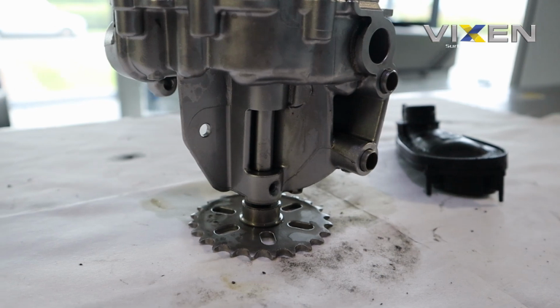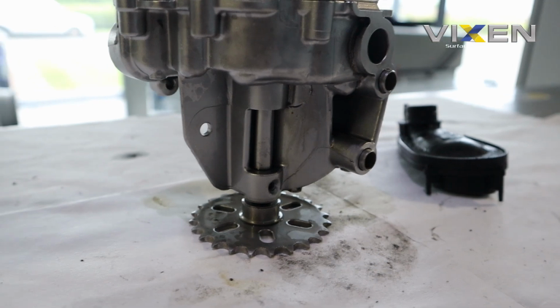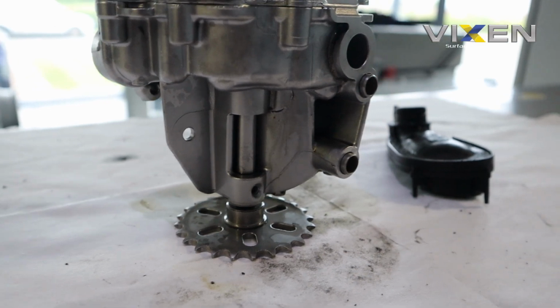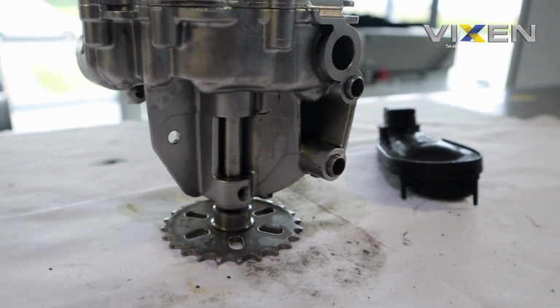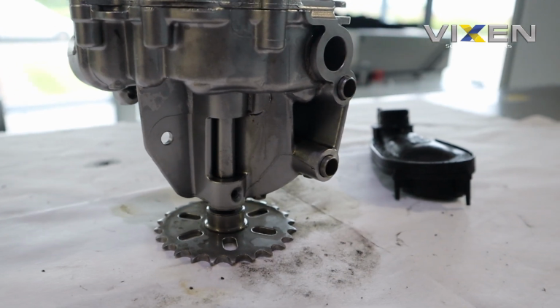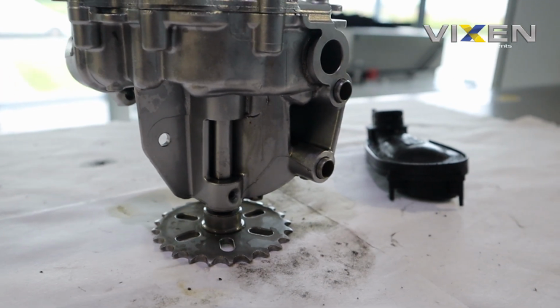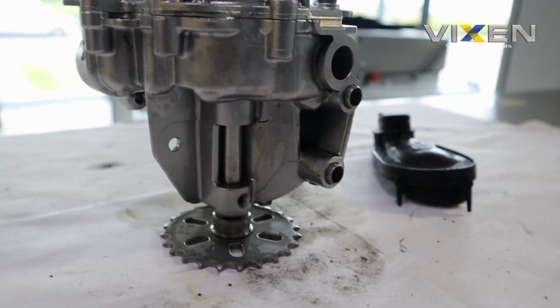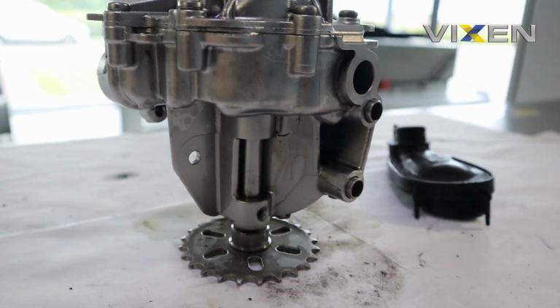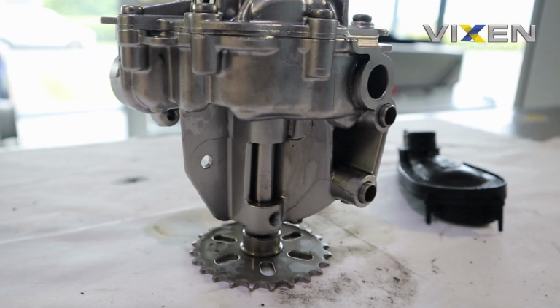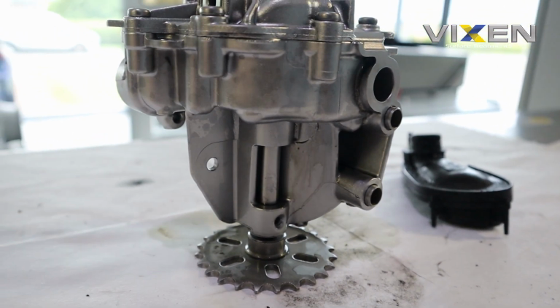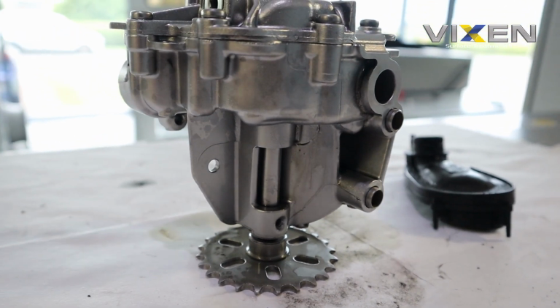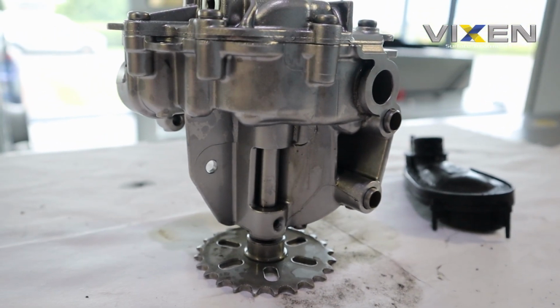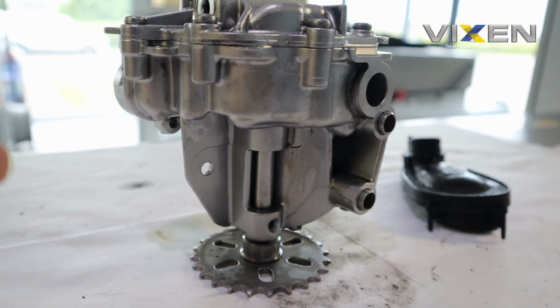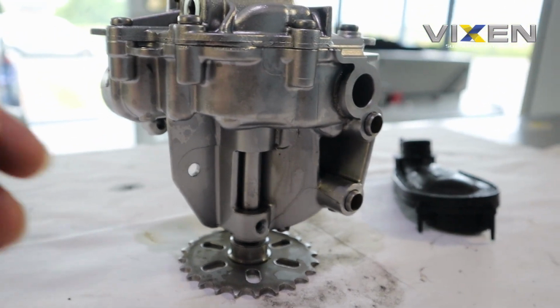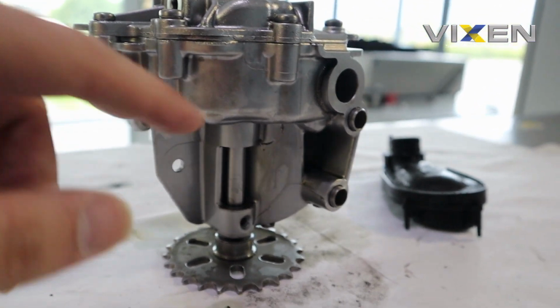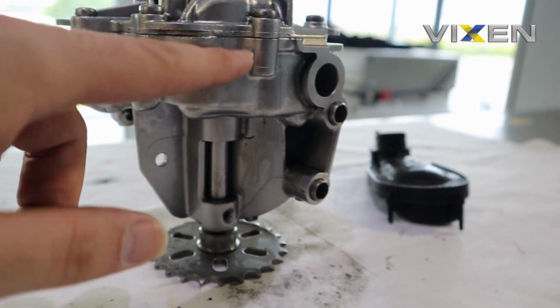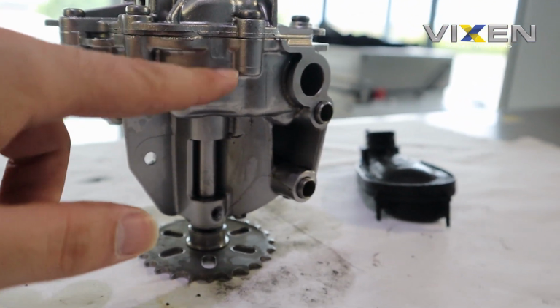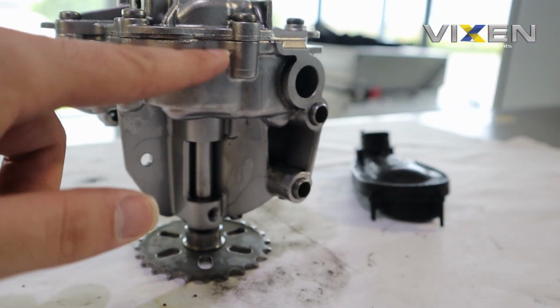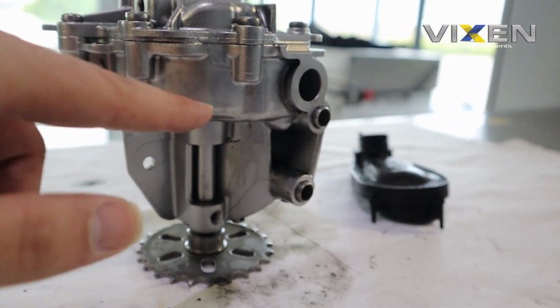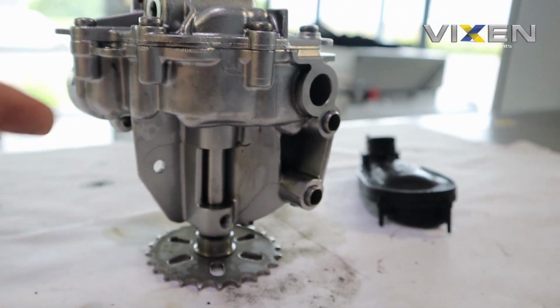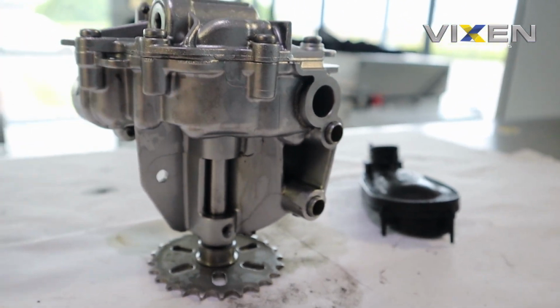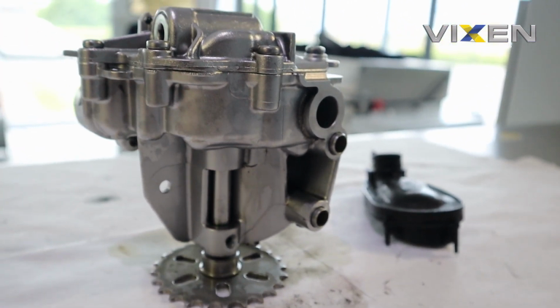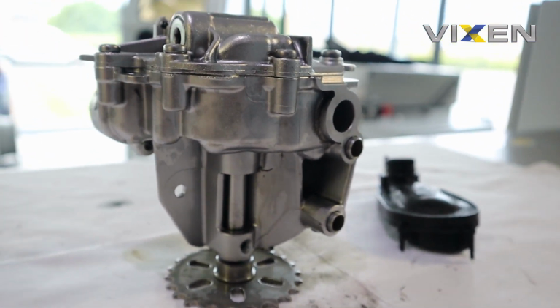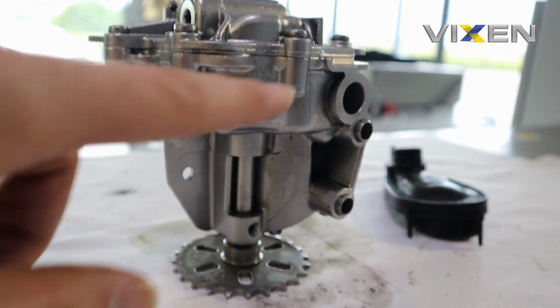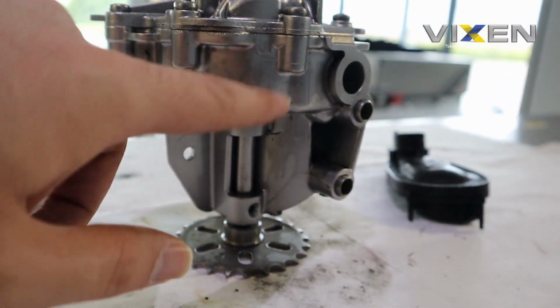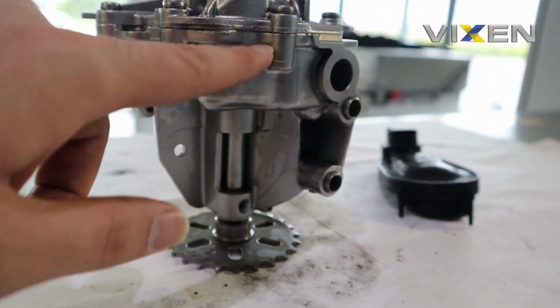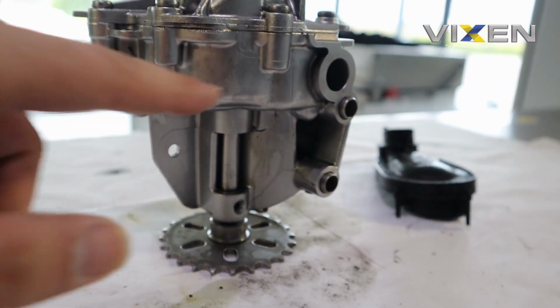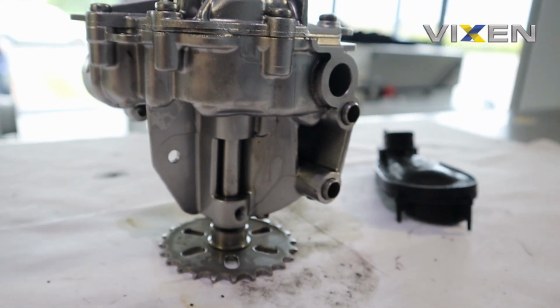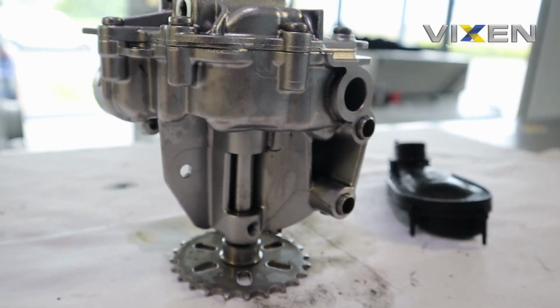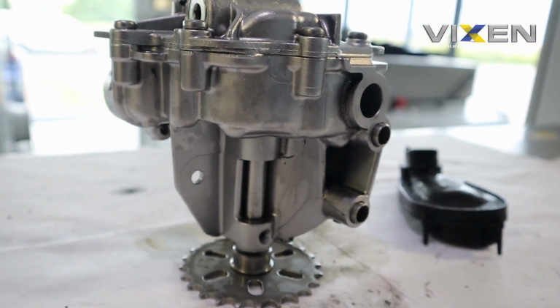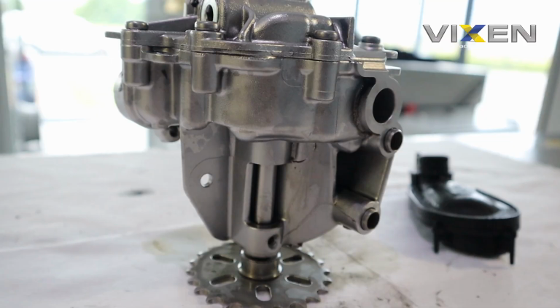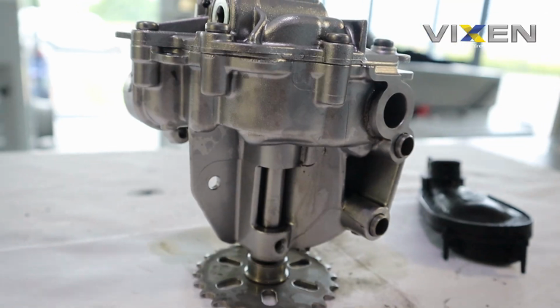I just wish my fingers were a bit cleaner so you don't see the stains that I've just left on there.